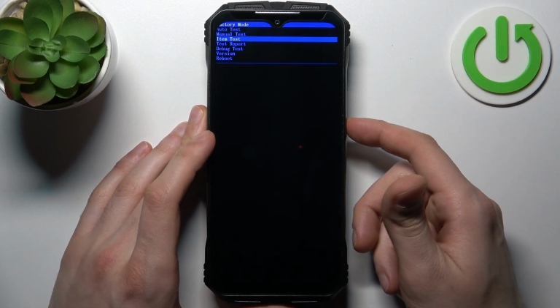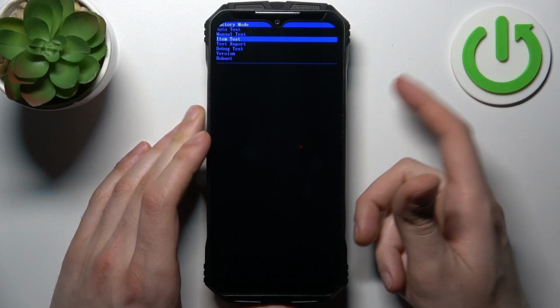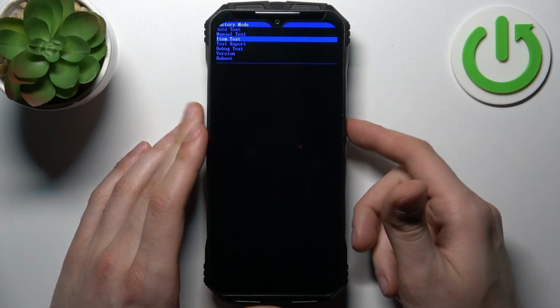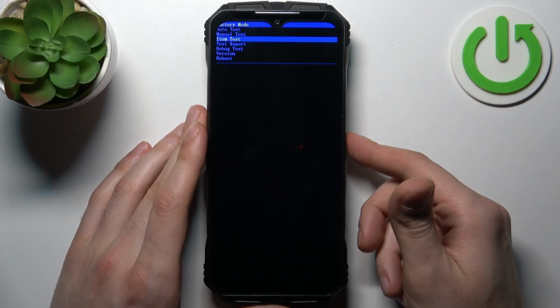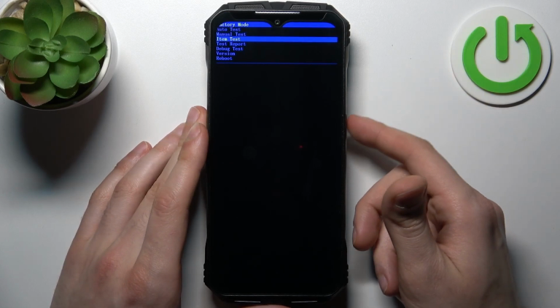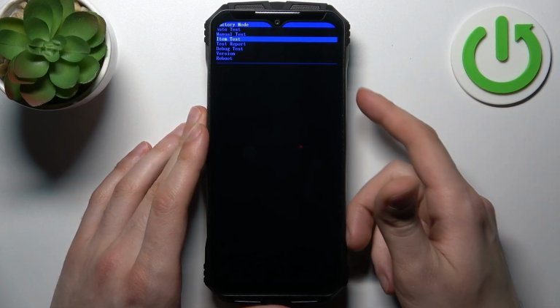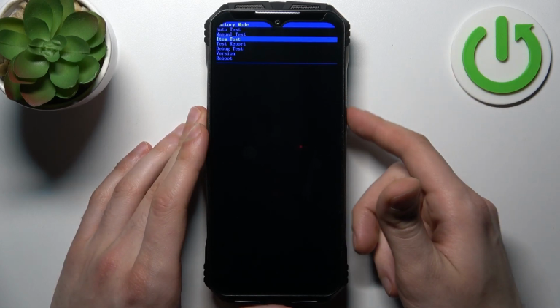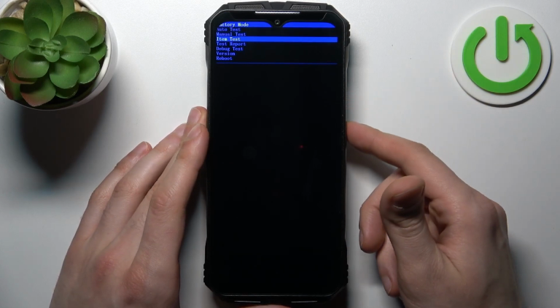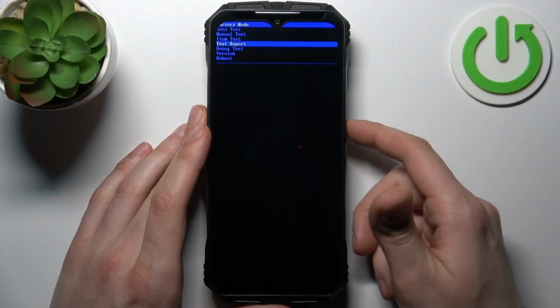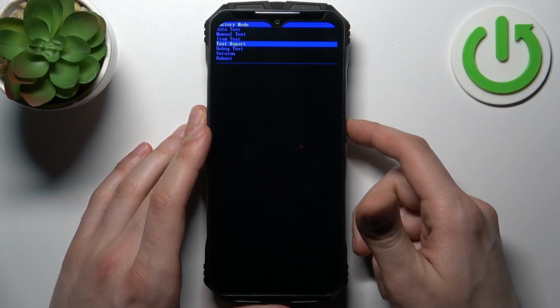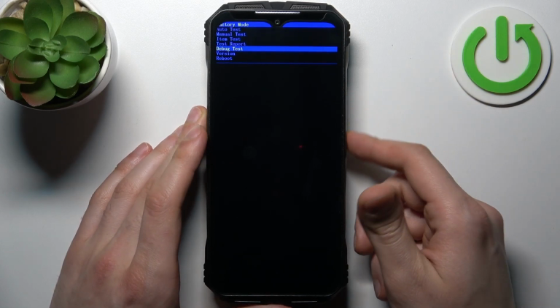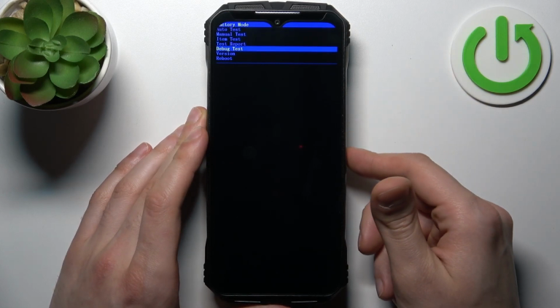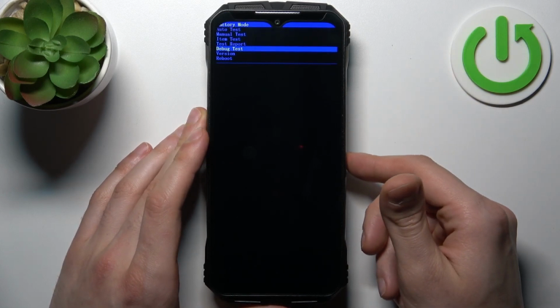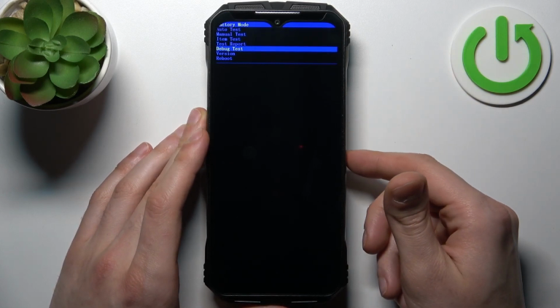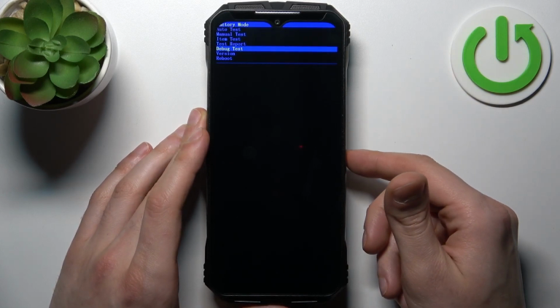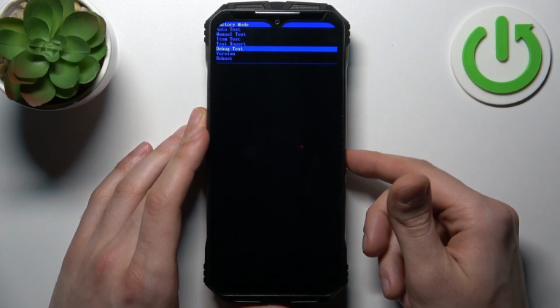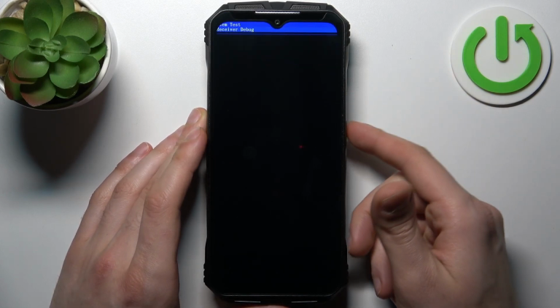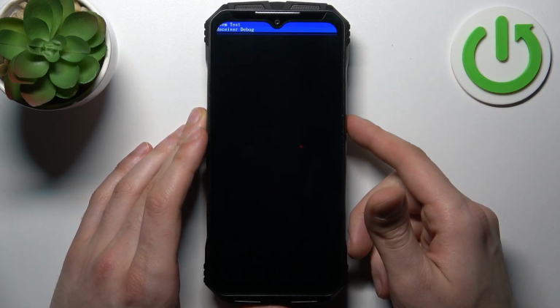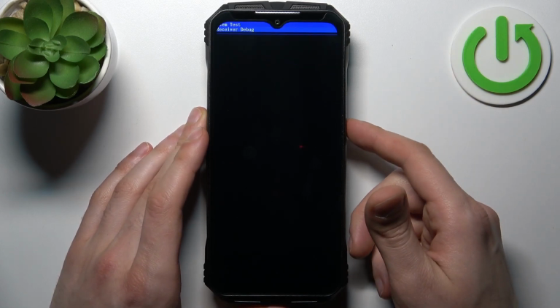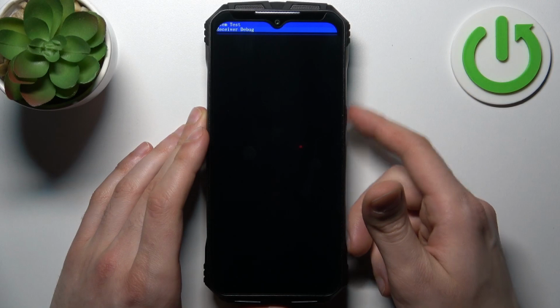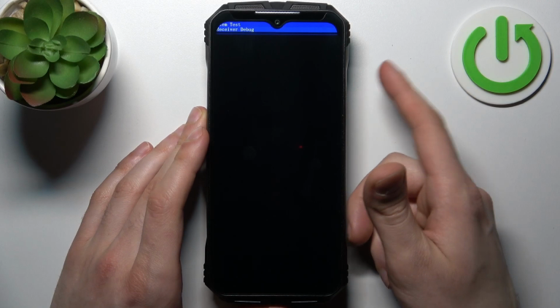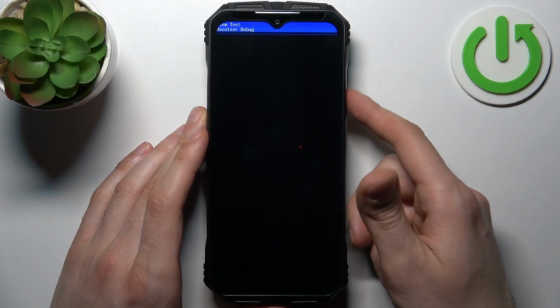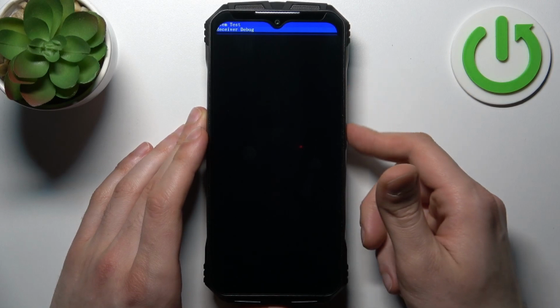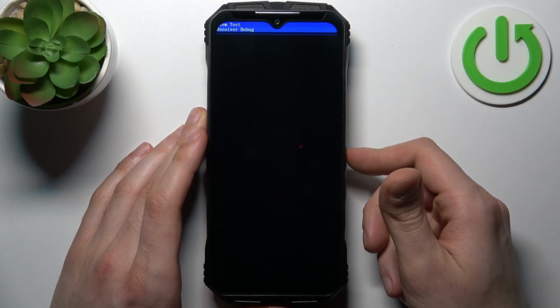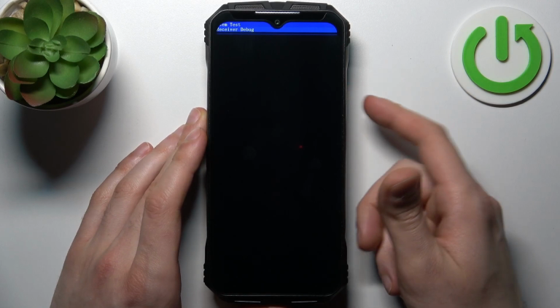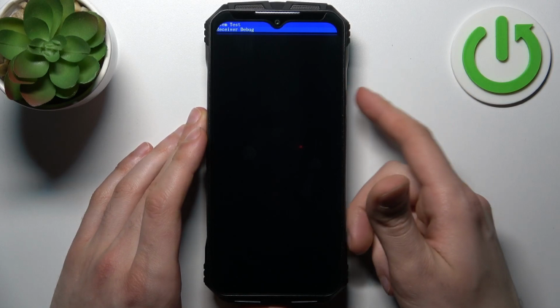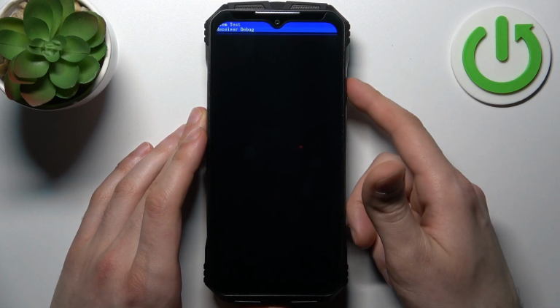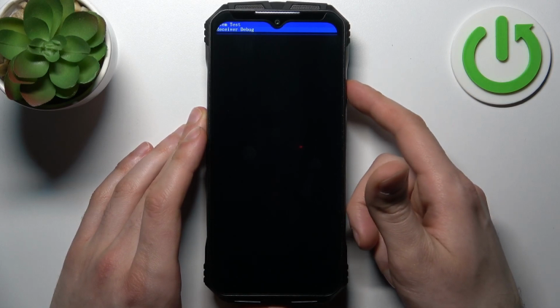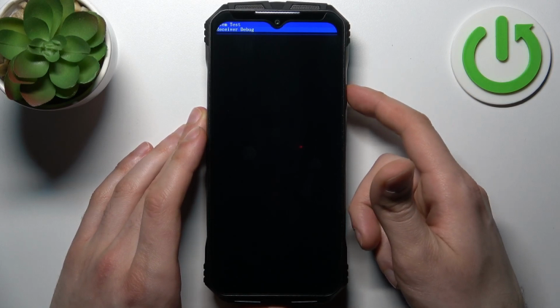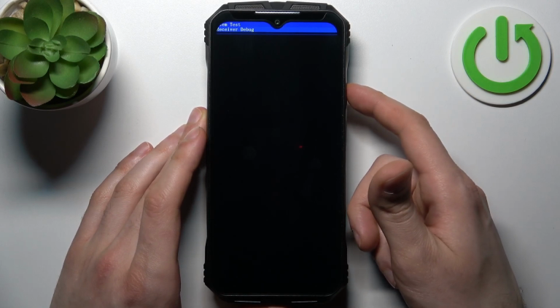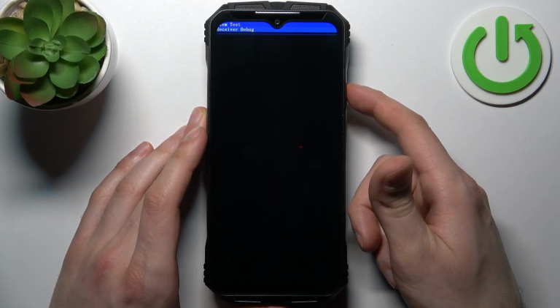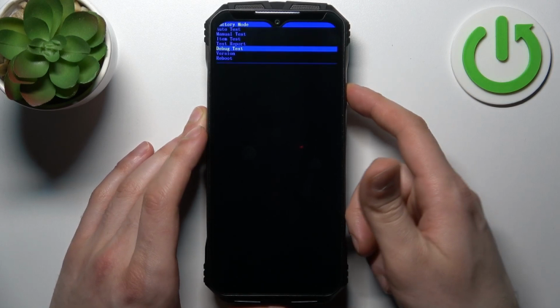So for example, if you select some option like debug test or something, to go back you have to press volume up.